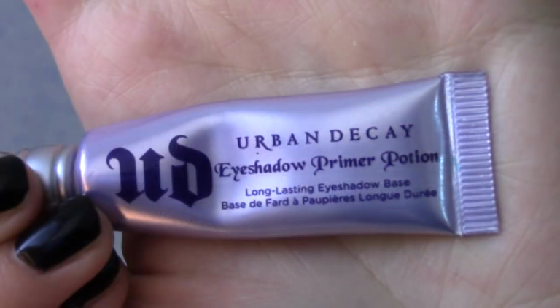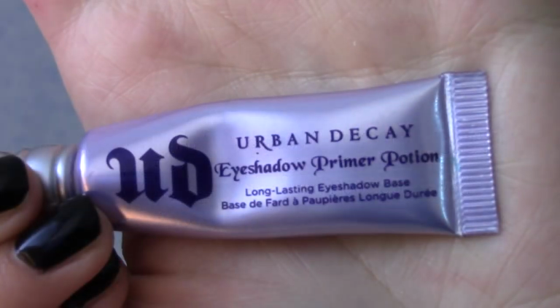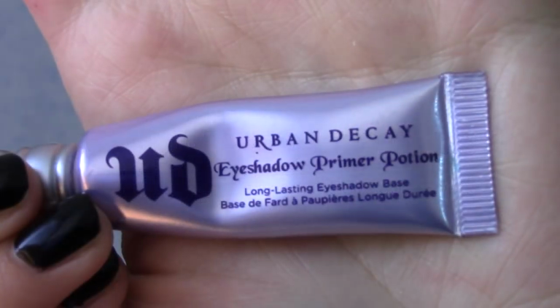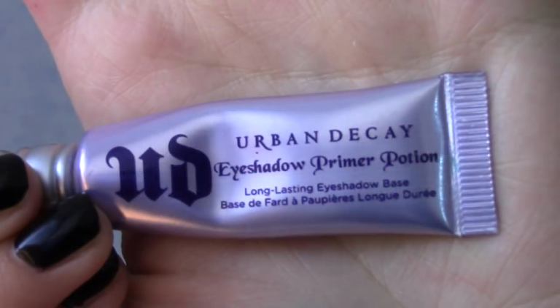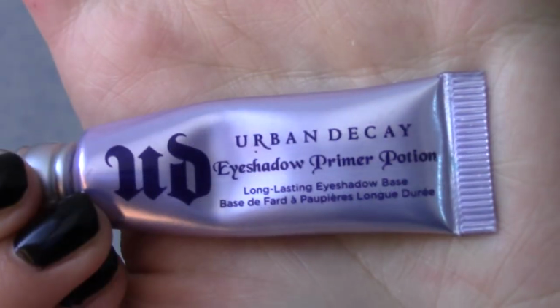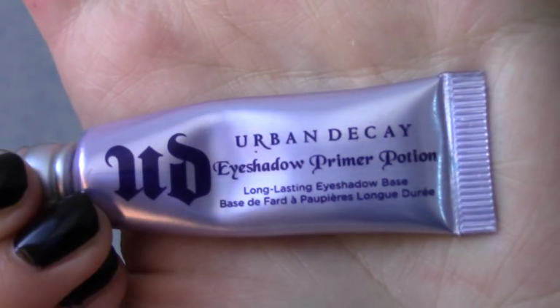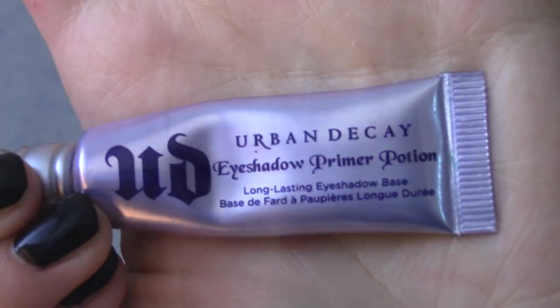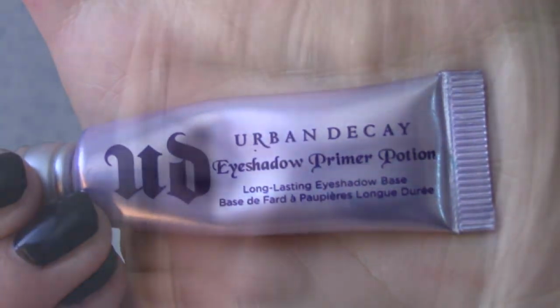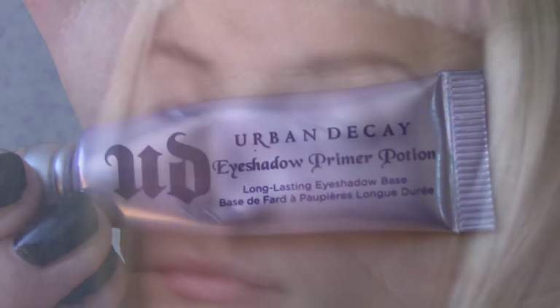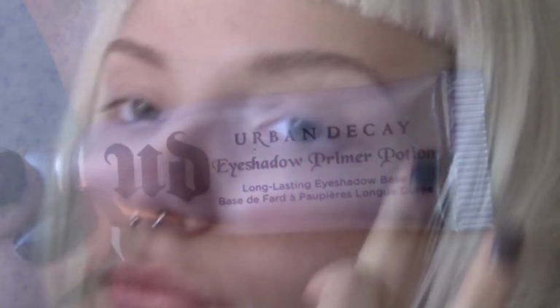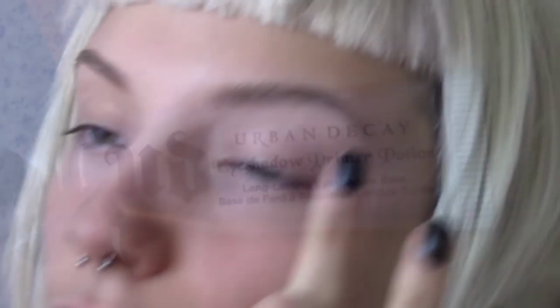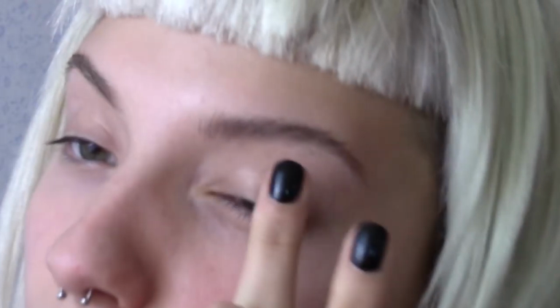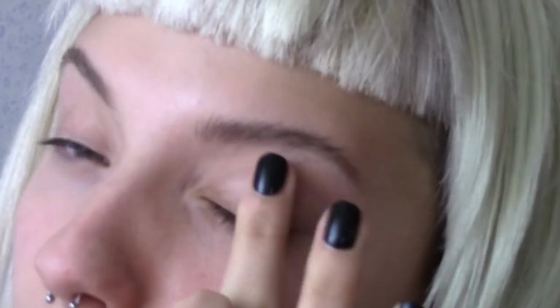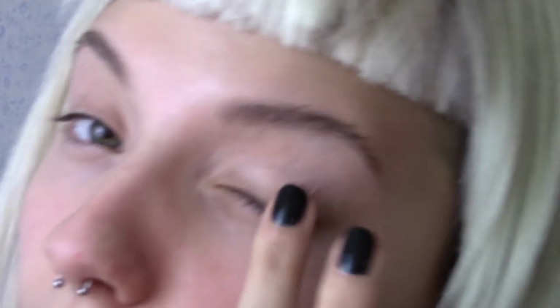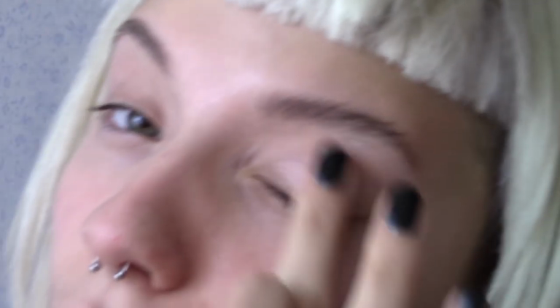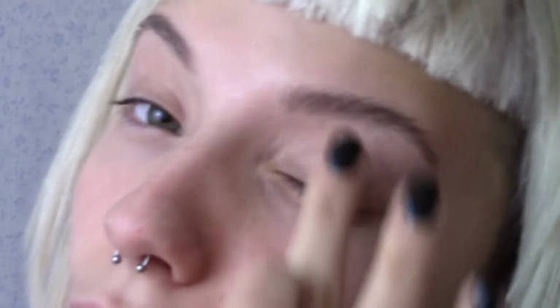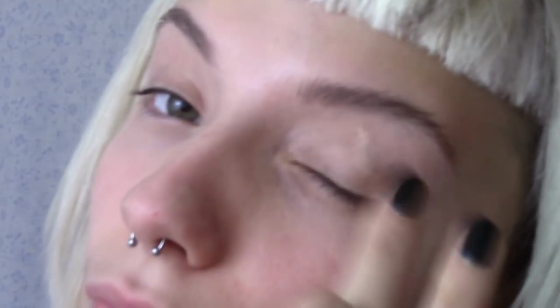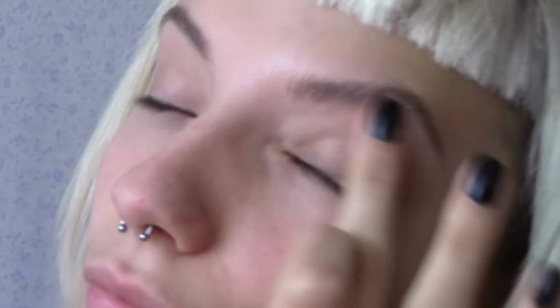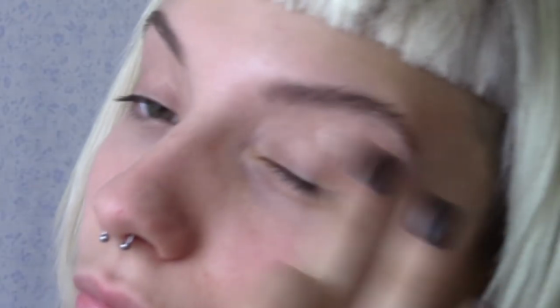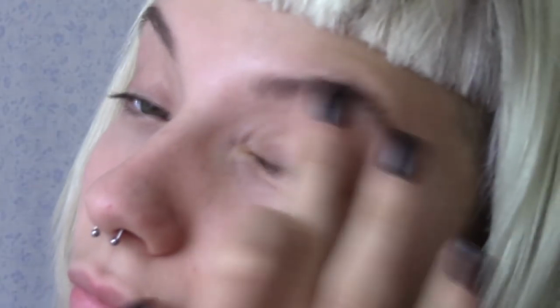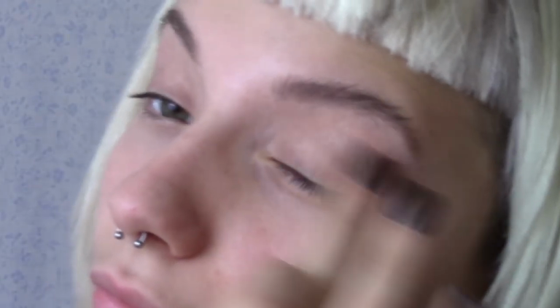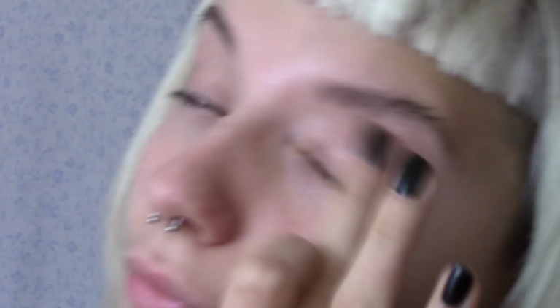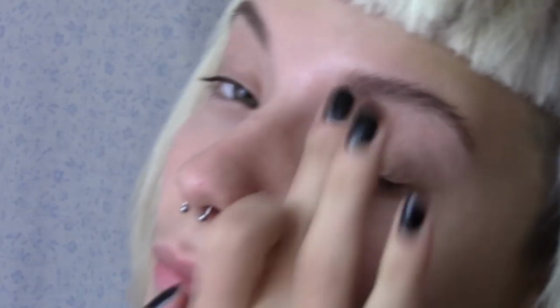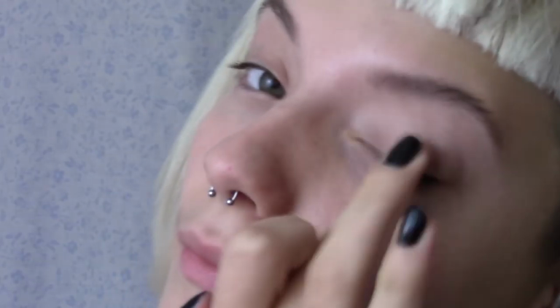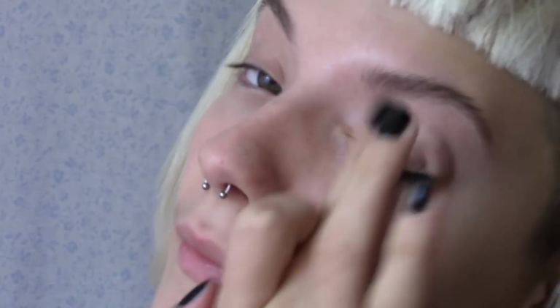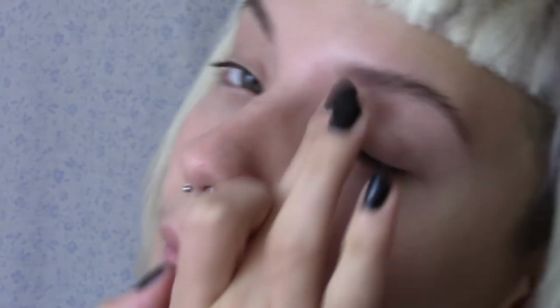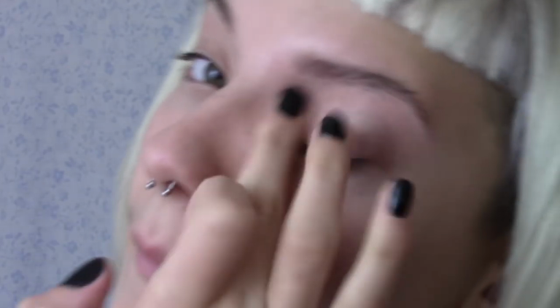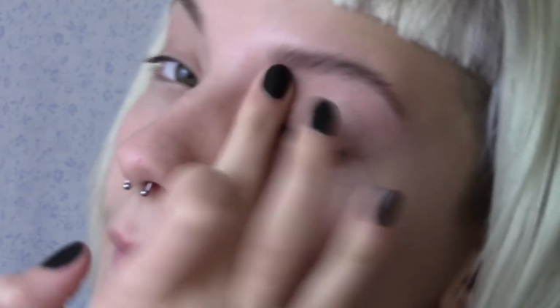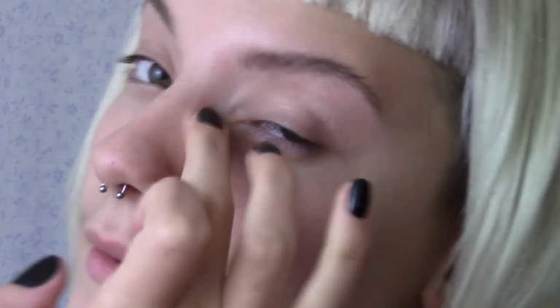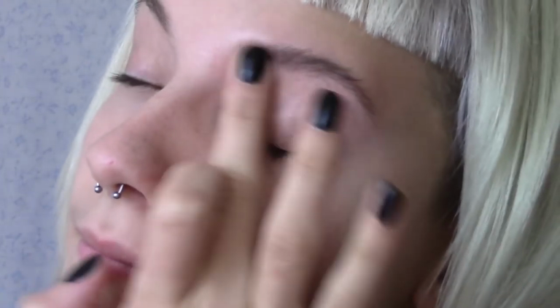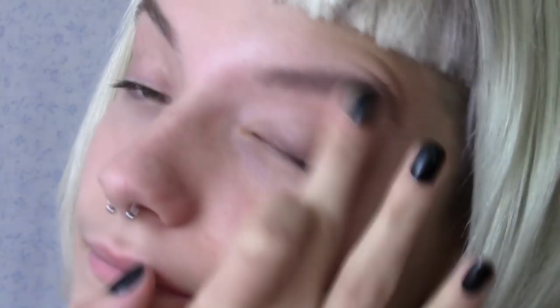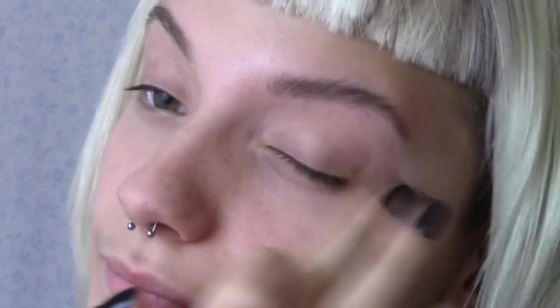We're going to start with Urban Decay Eyeshadow Primer Potion. I'm going to just put that all over and under the lids.